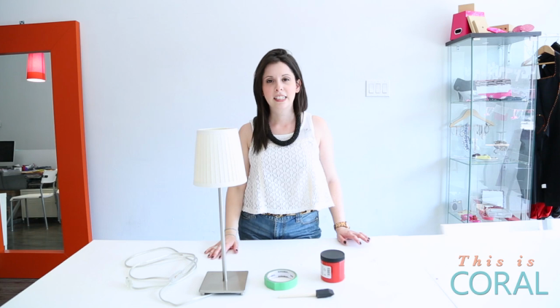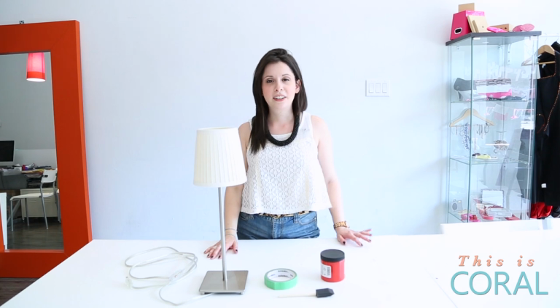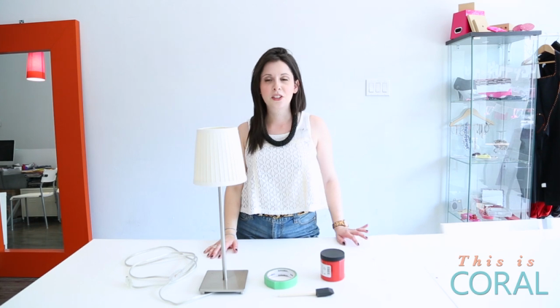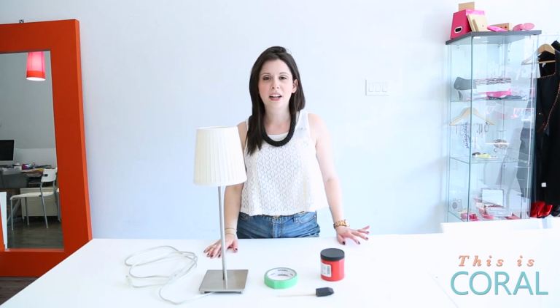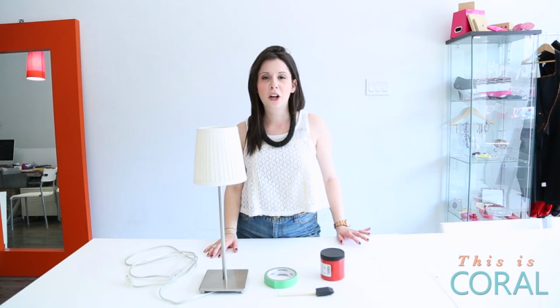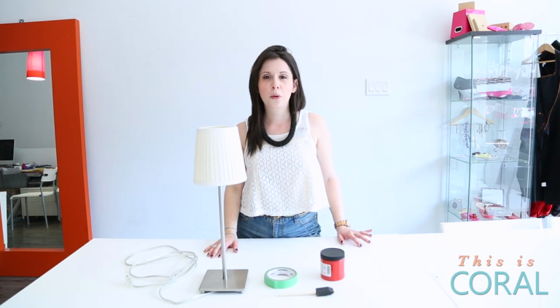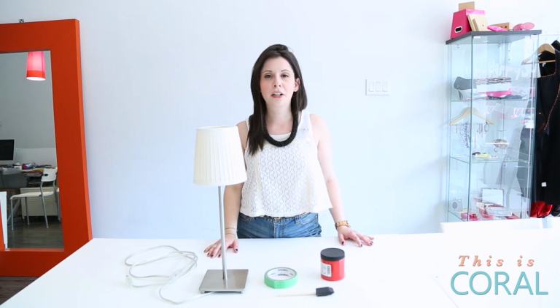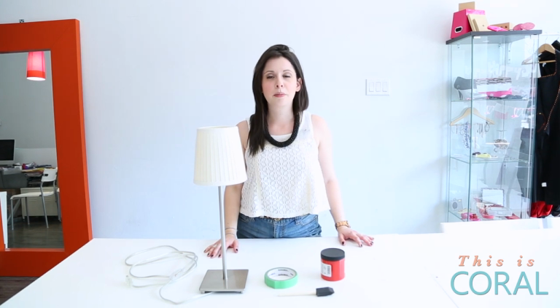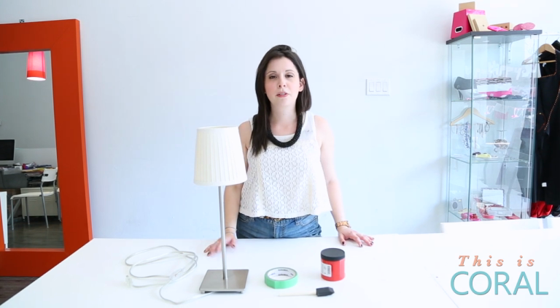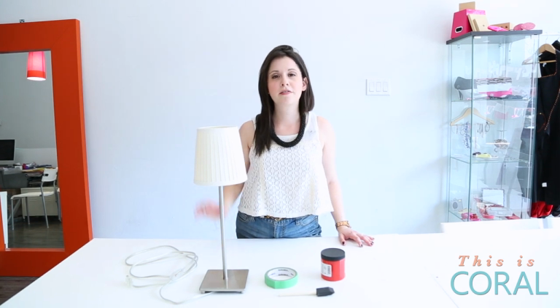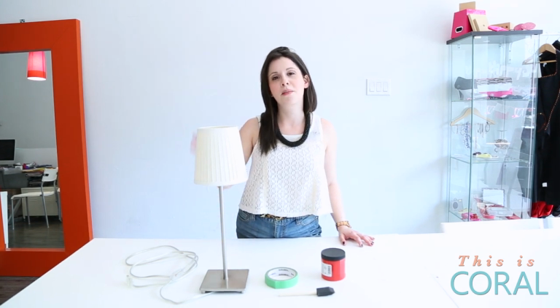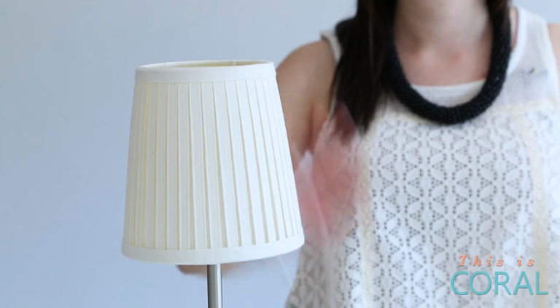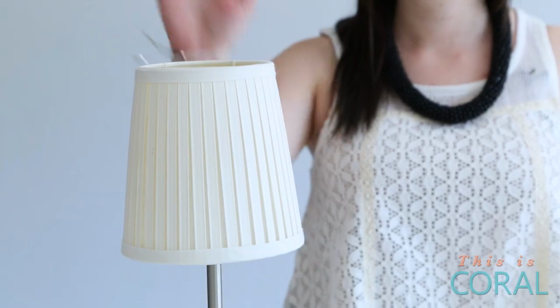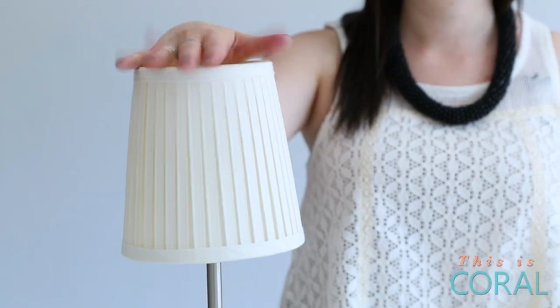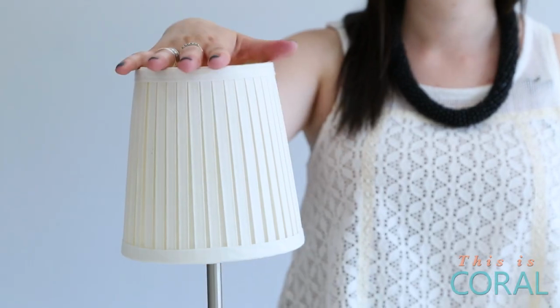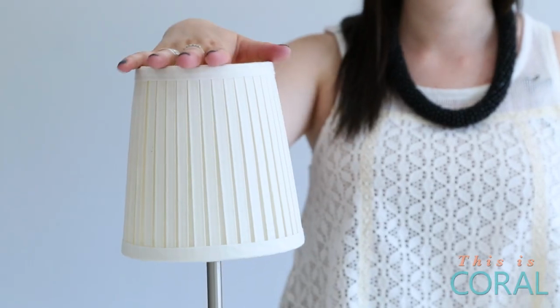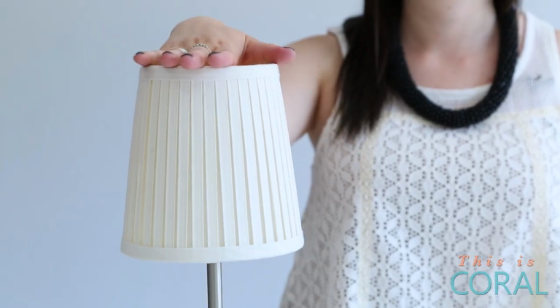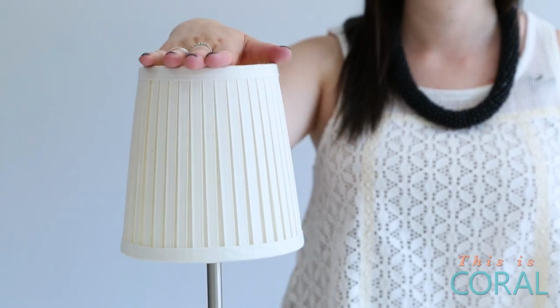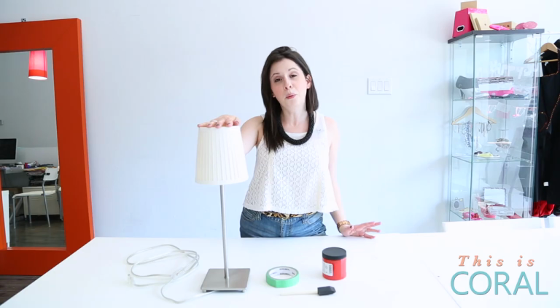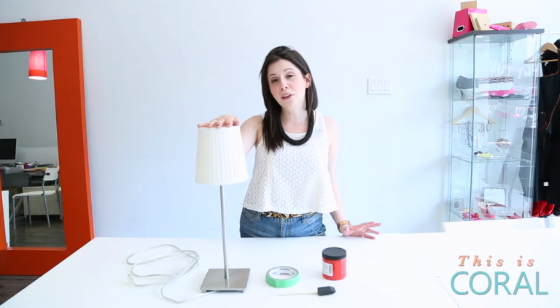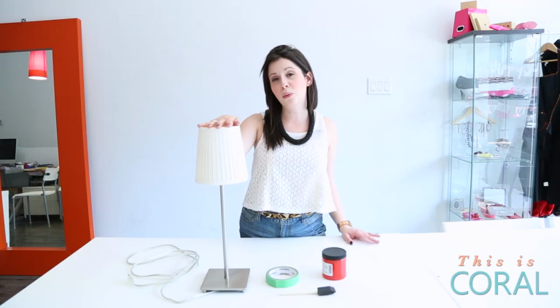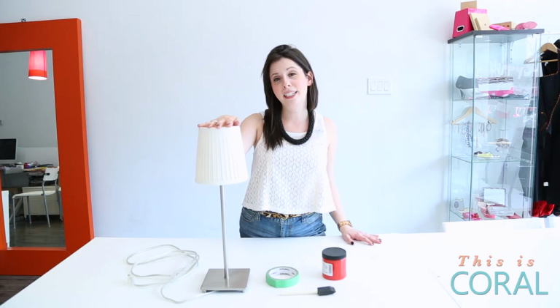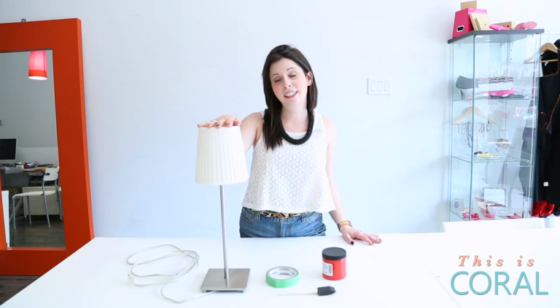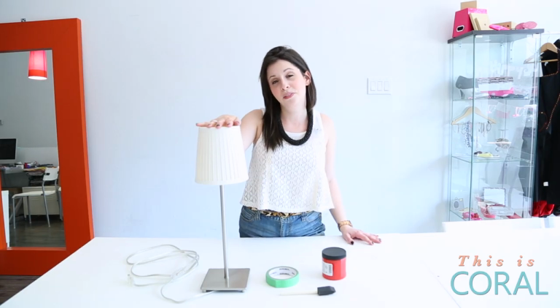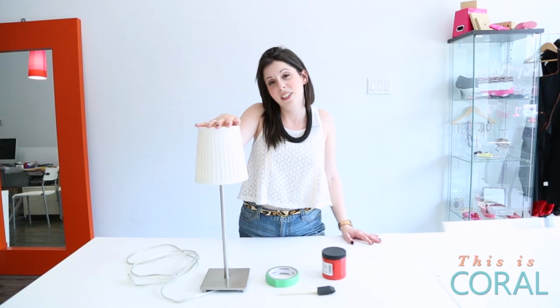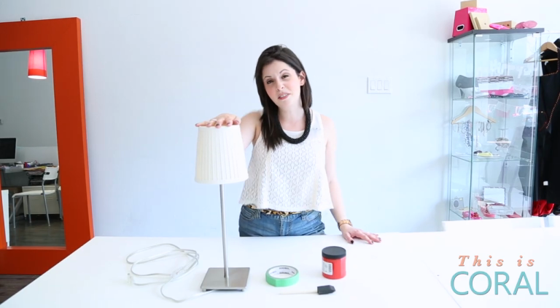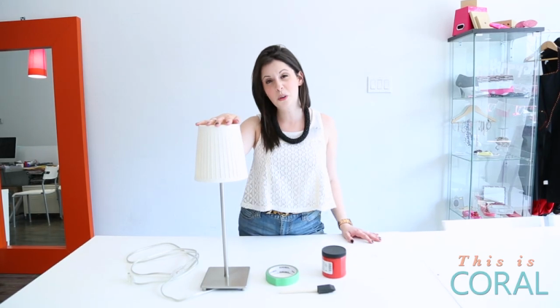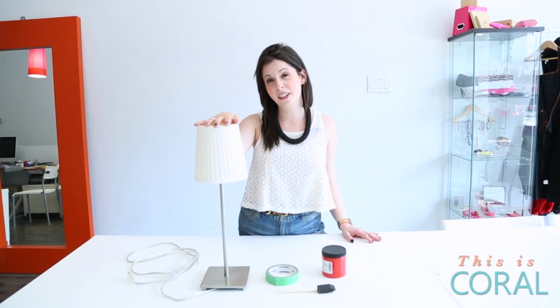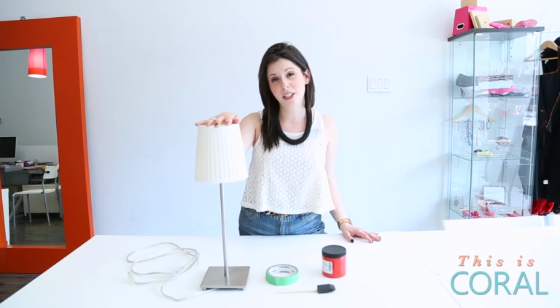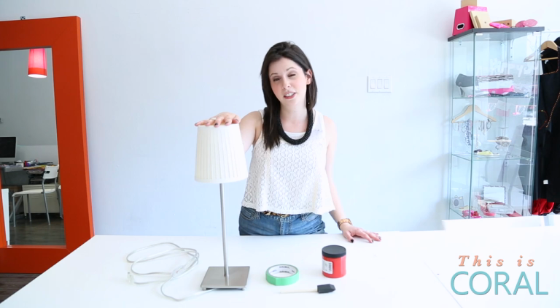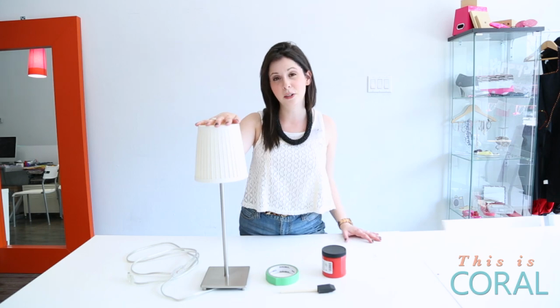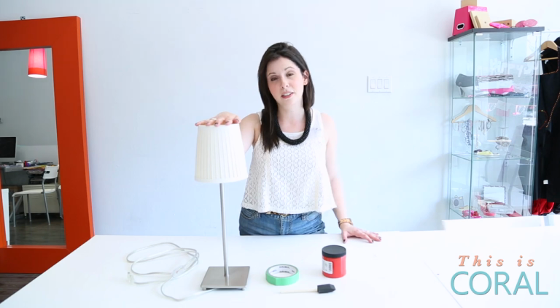Today on Designer Co, we're going to be revamping a lampshade — that boring old wedding gift you never quite knew what to do with.